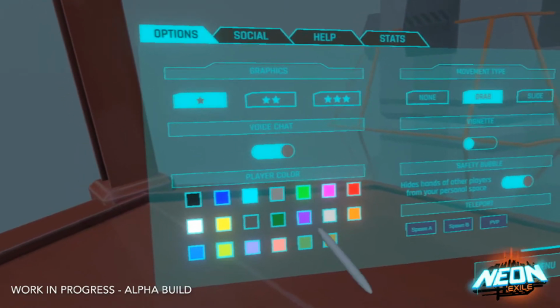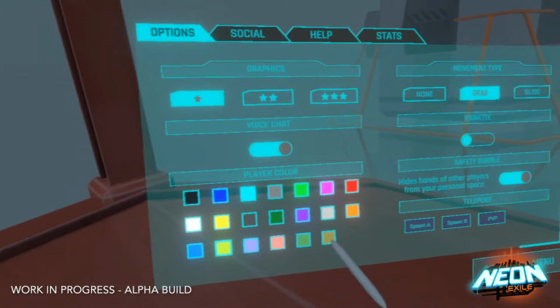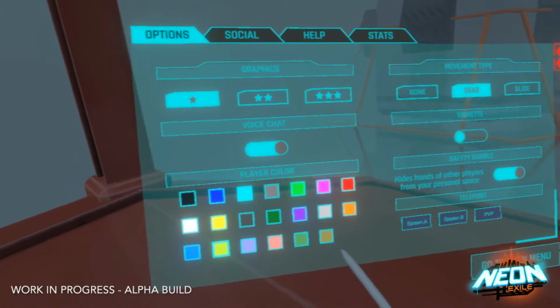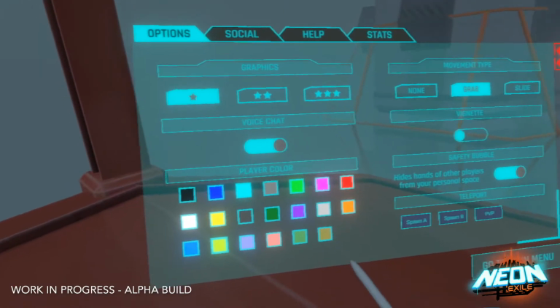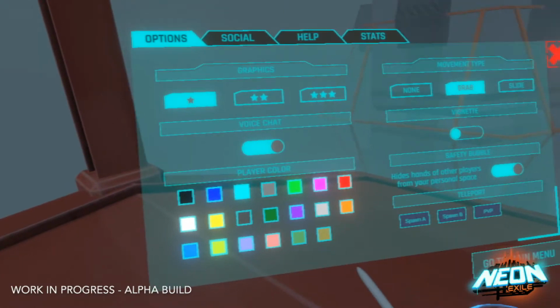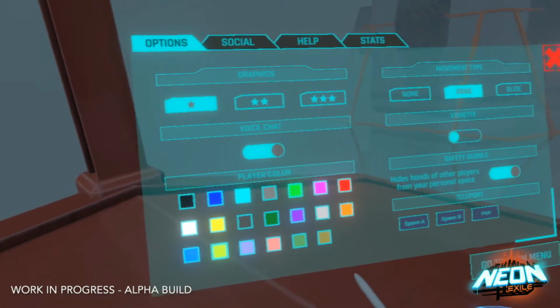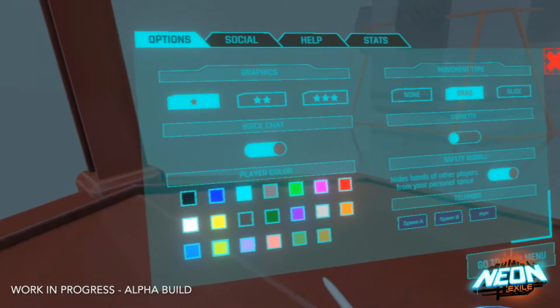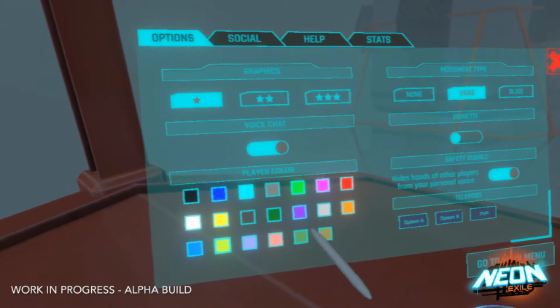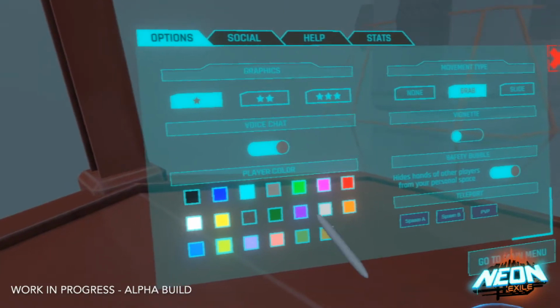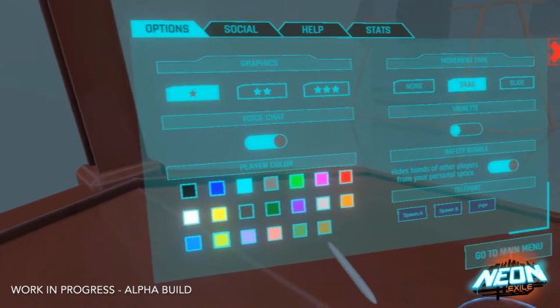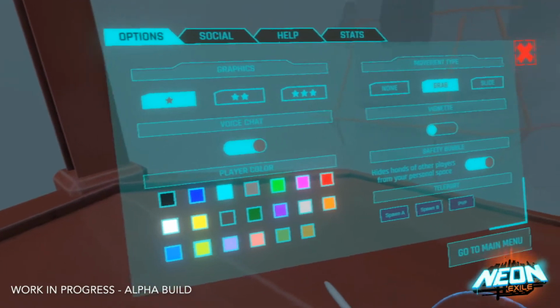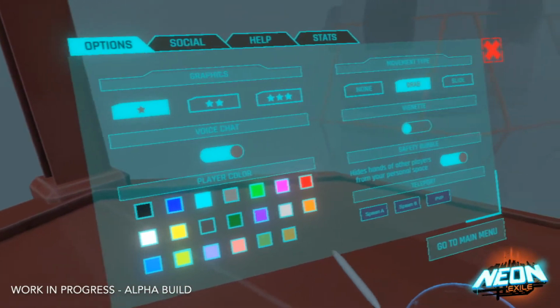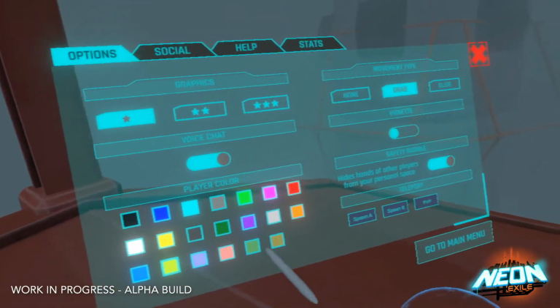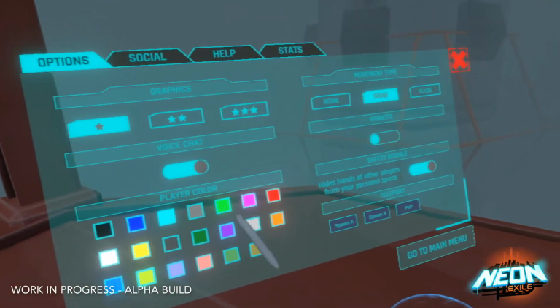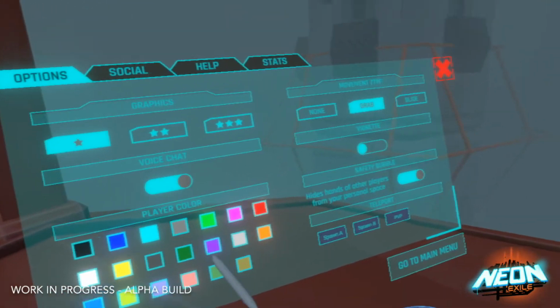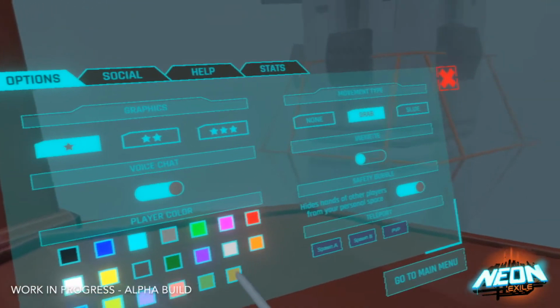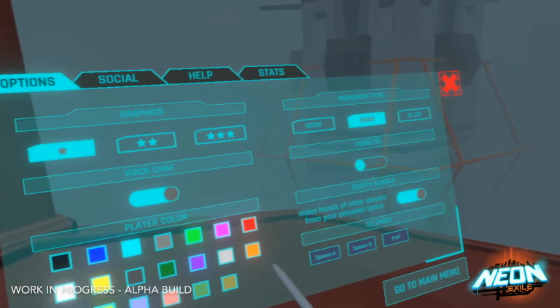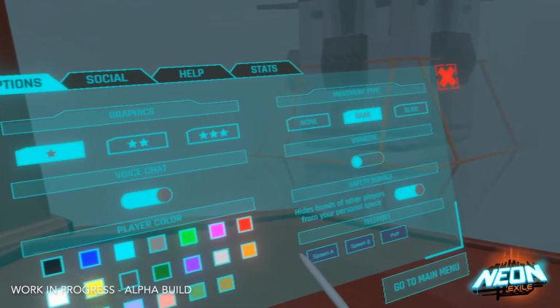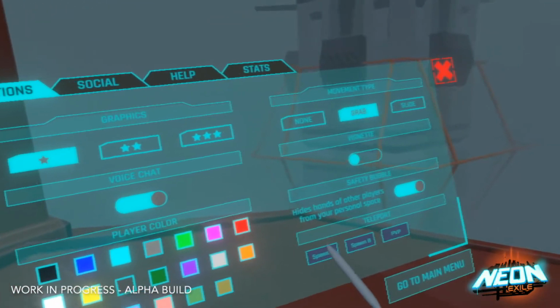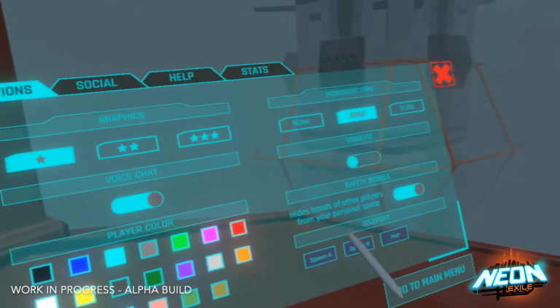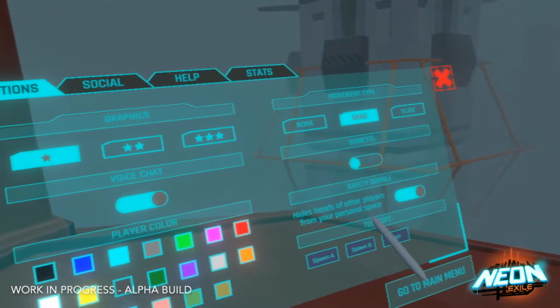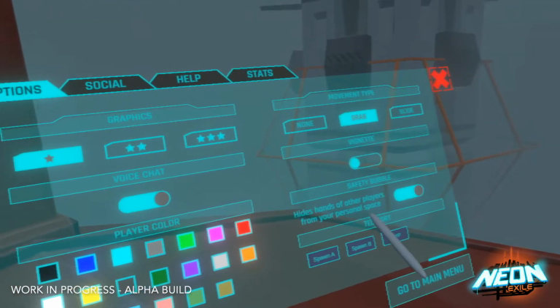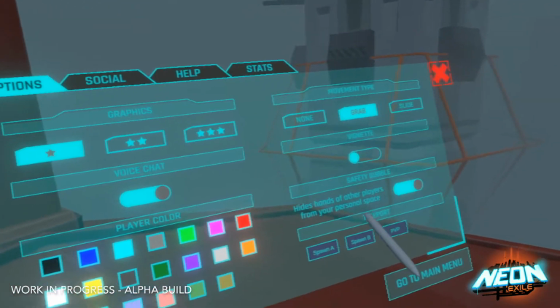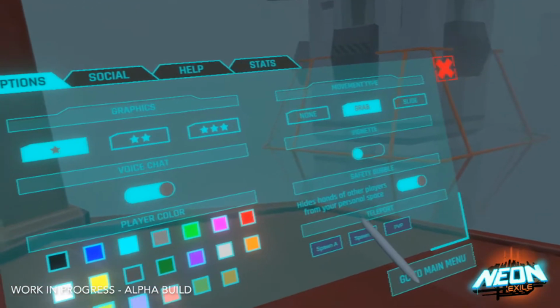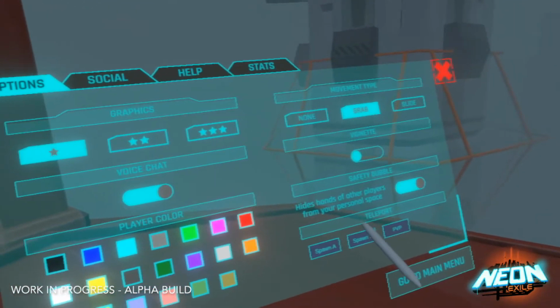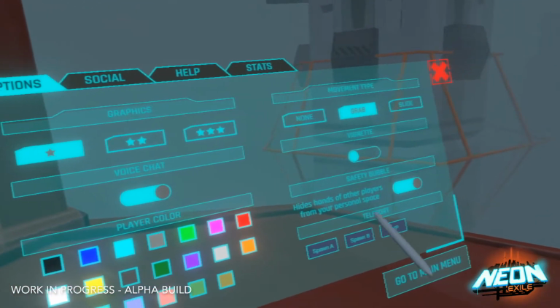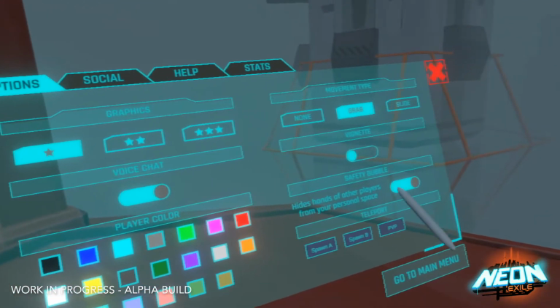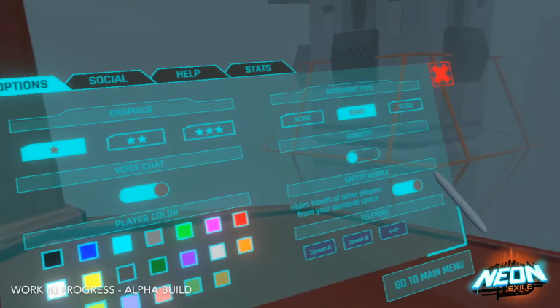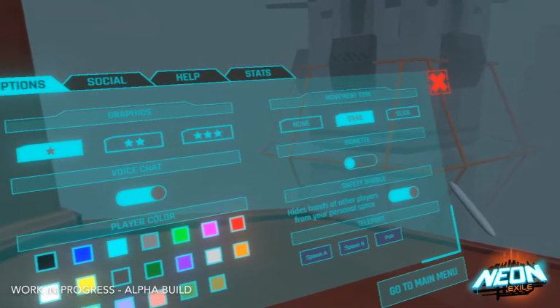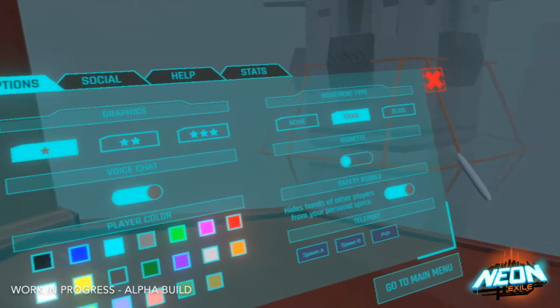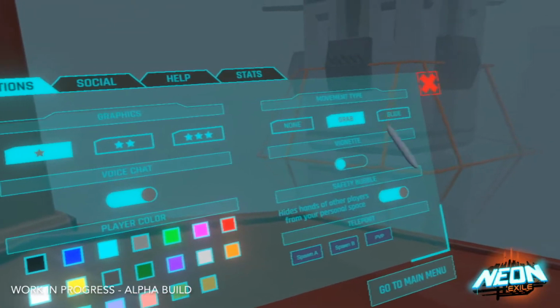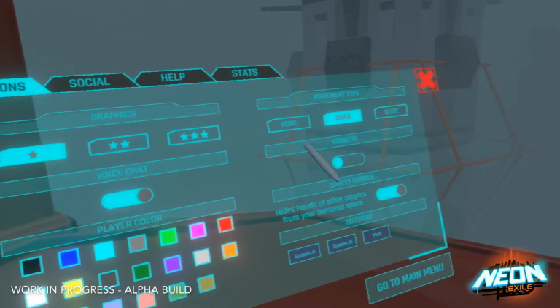Of course there's quality settings, turning voice chat on and off, and setting the color of your avatar.